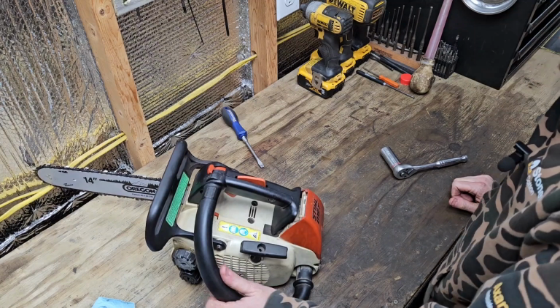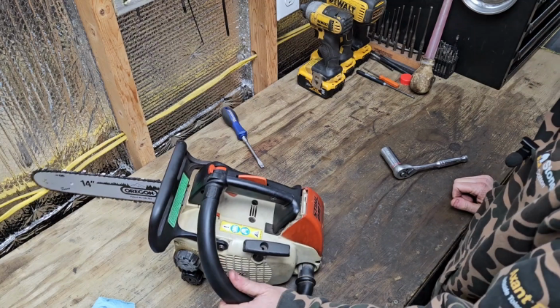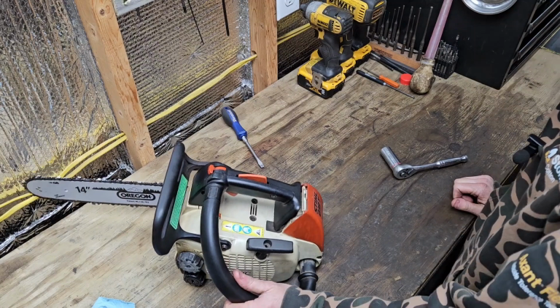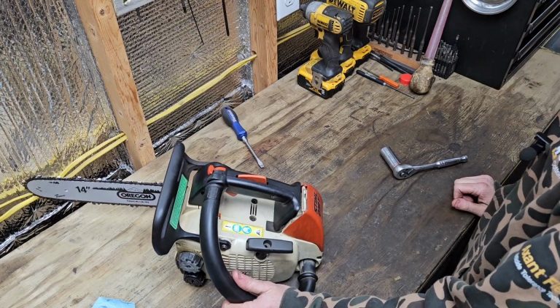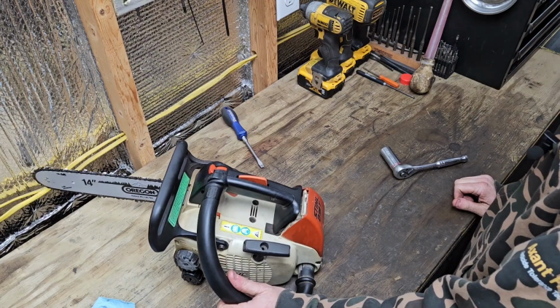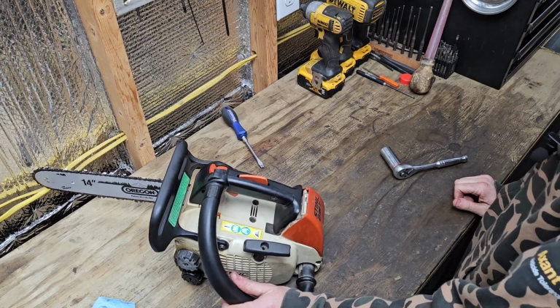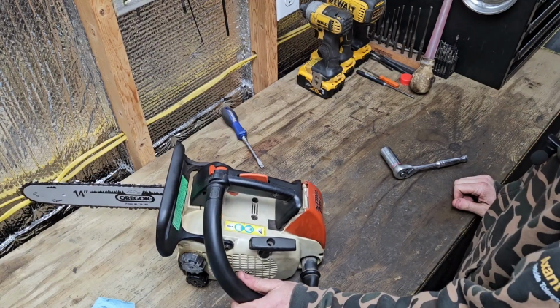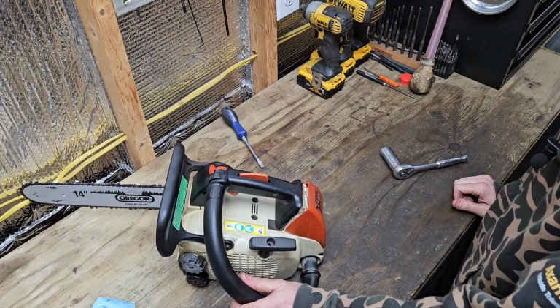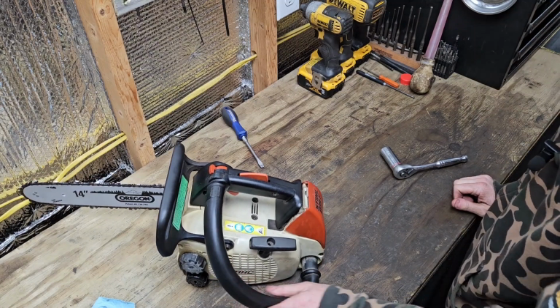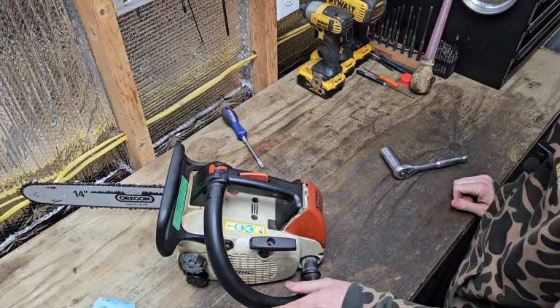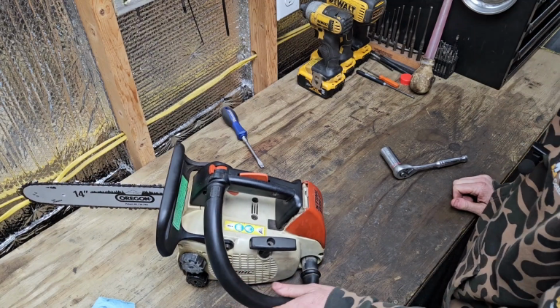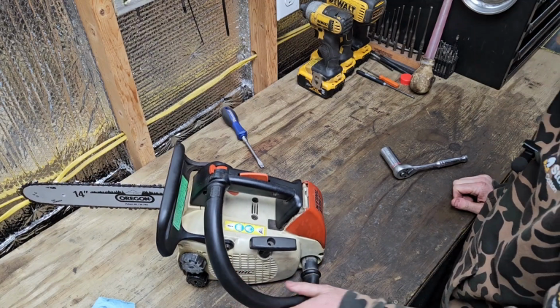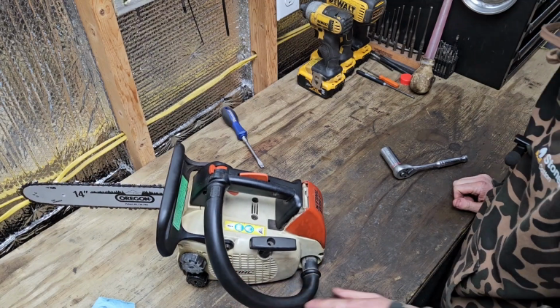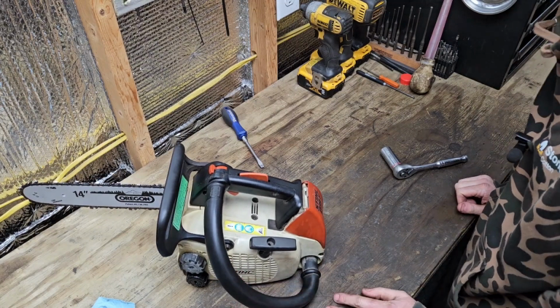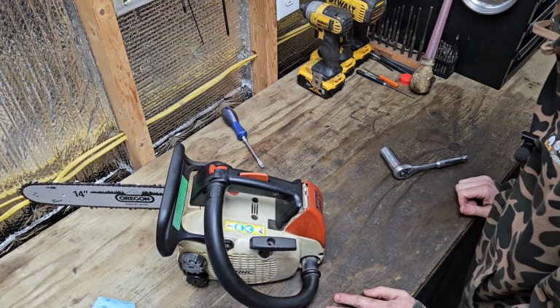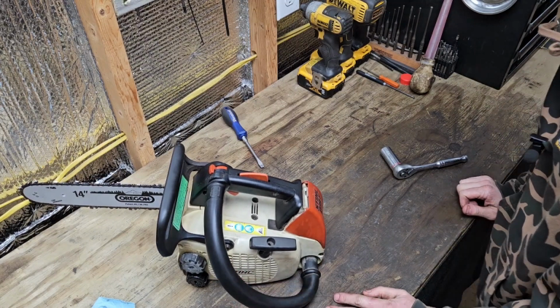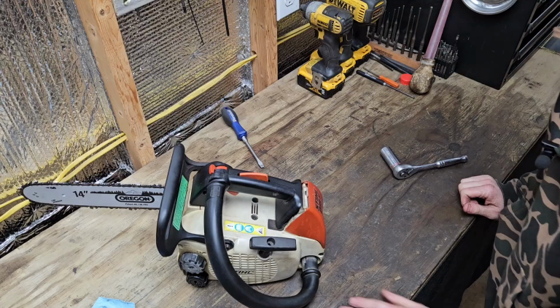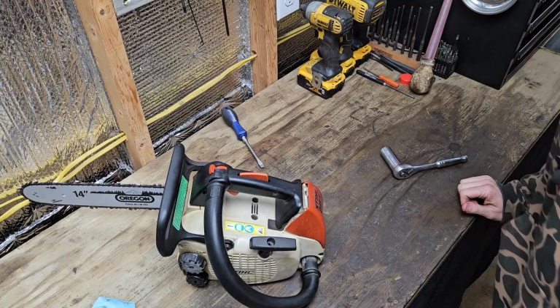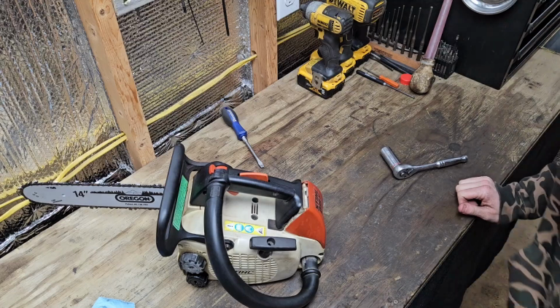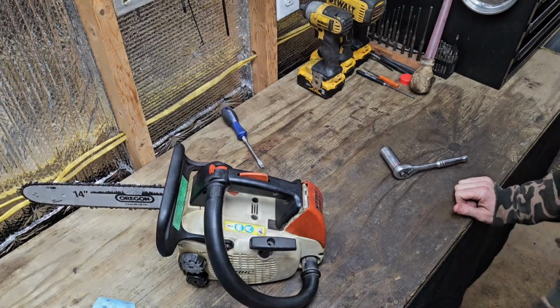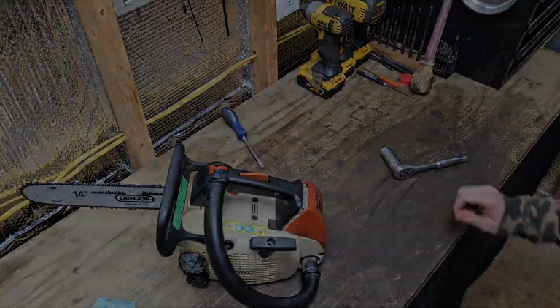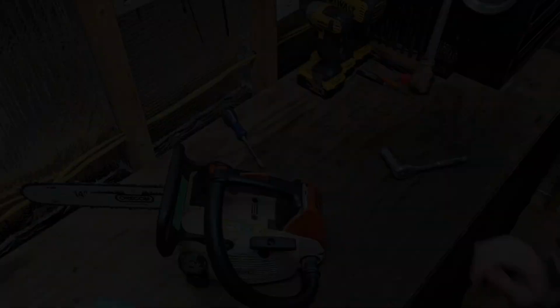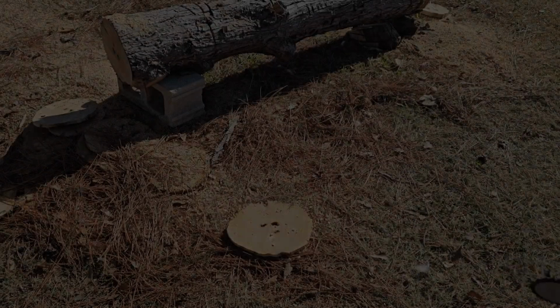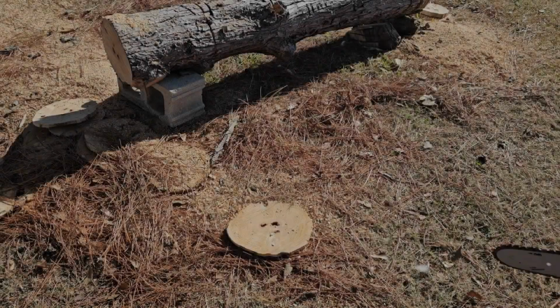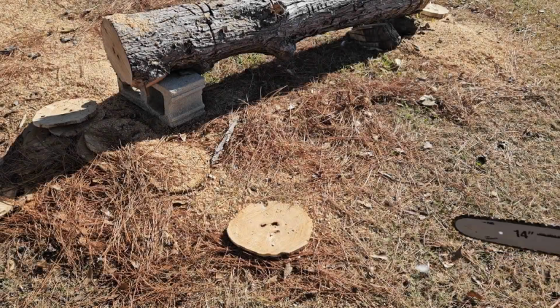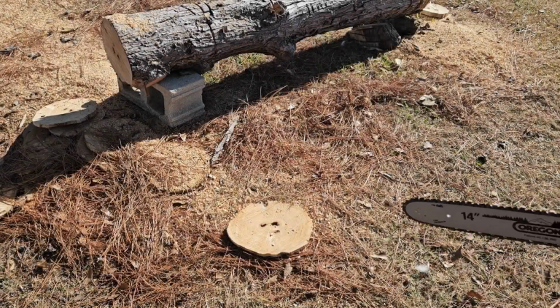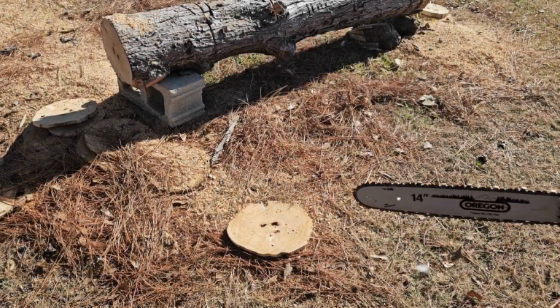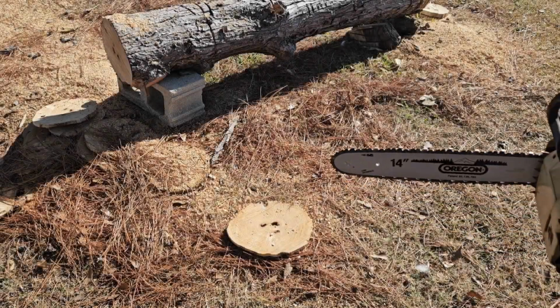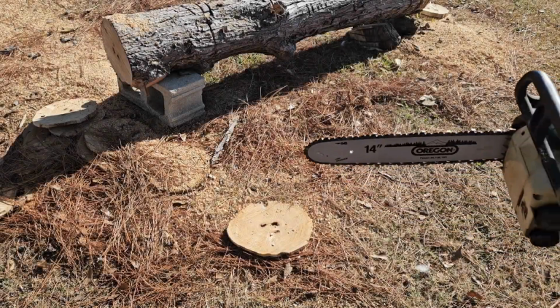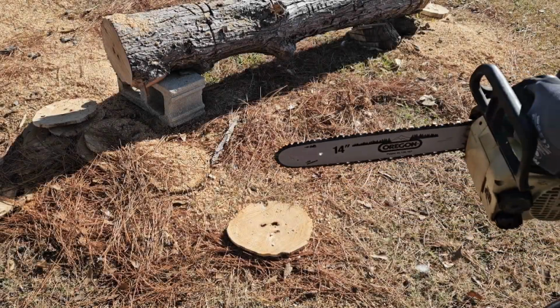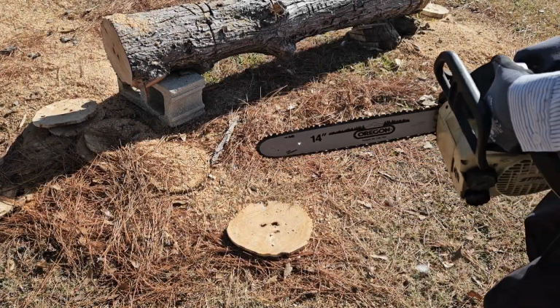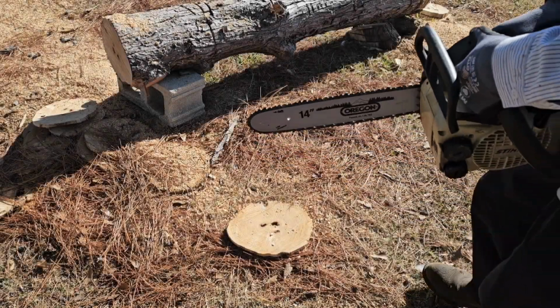Let's get this thing outside and go do a little cutting with it. All right, let's get it warmed up here.